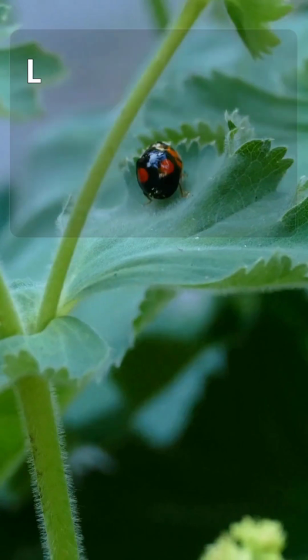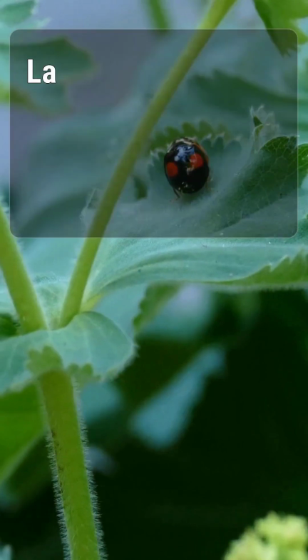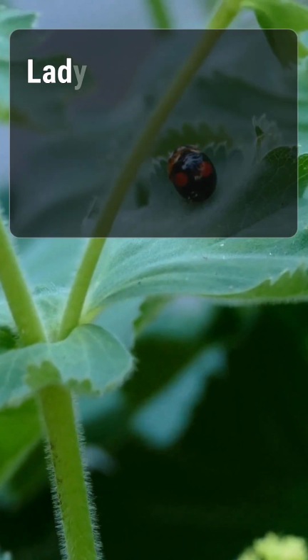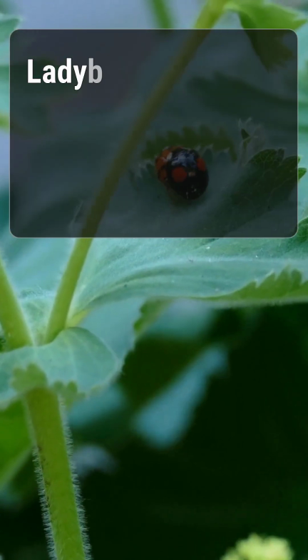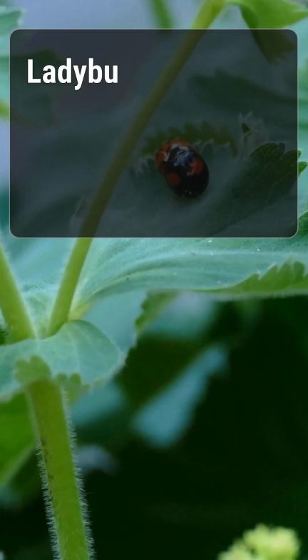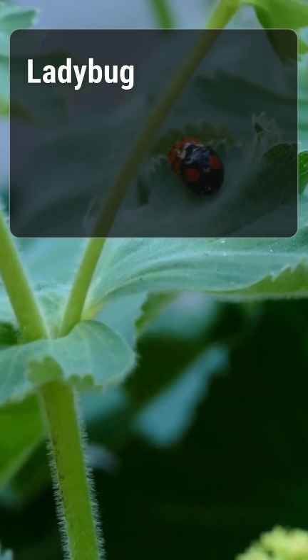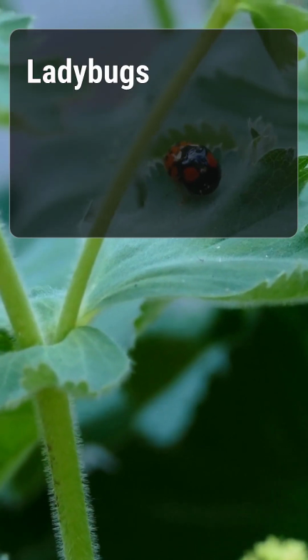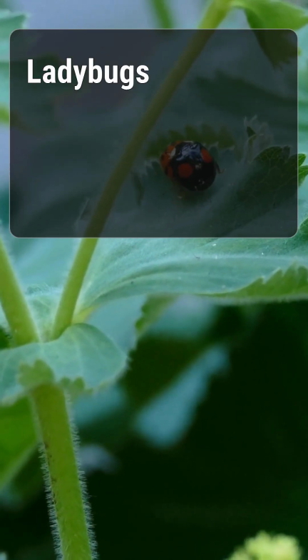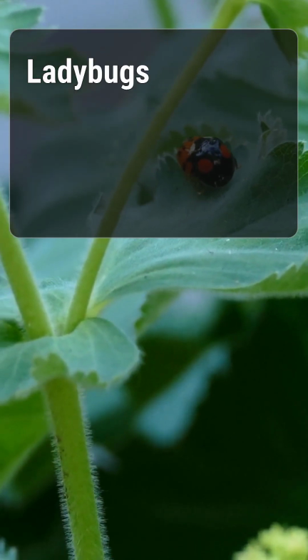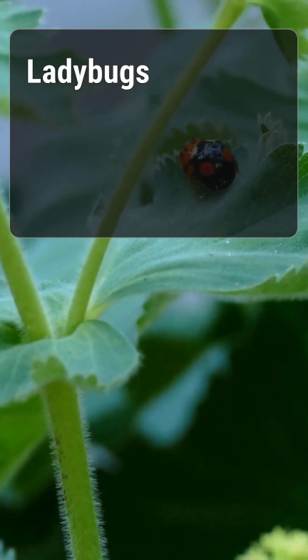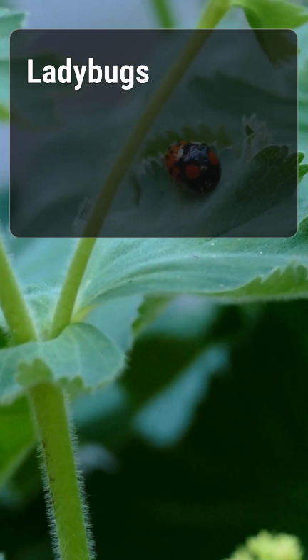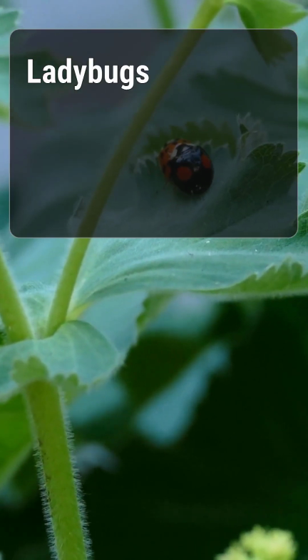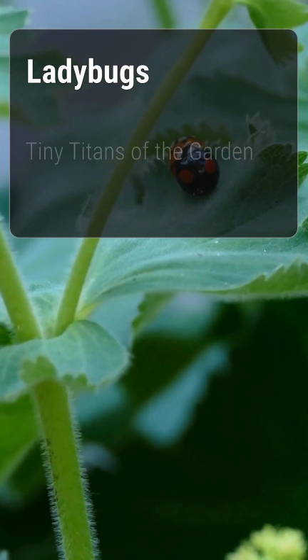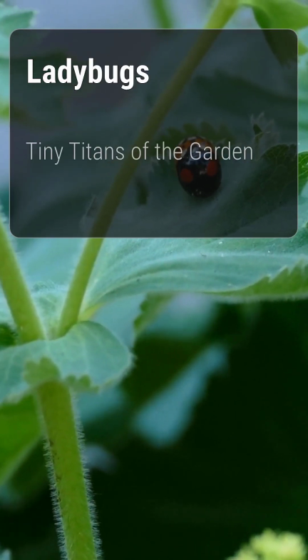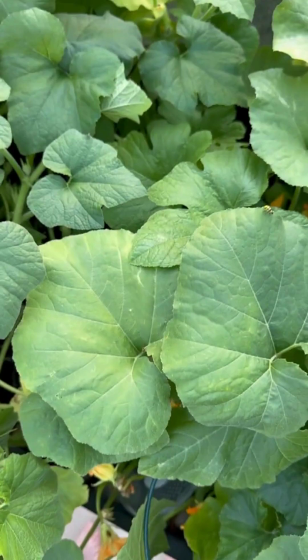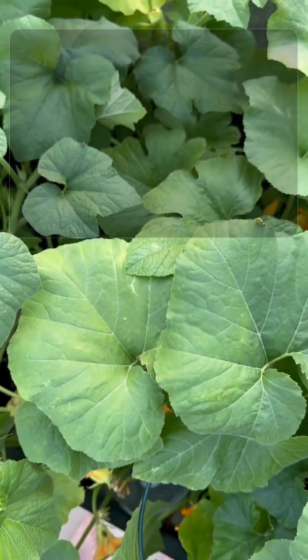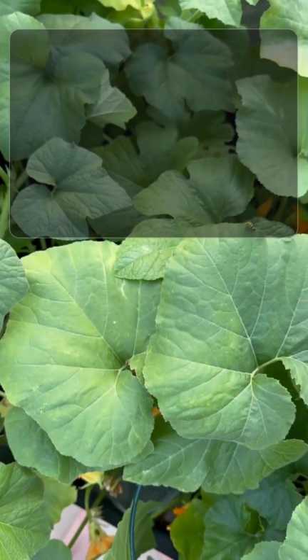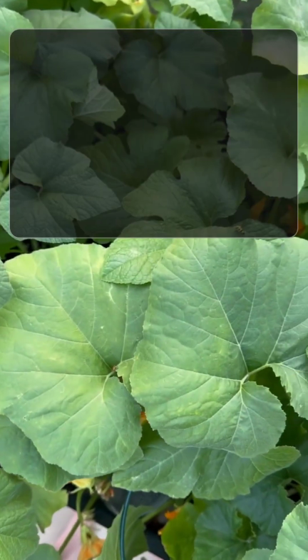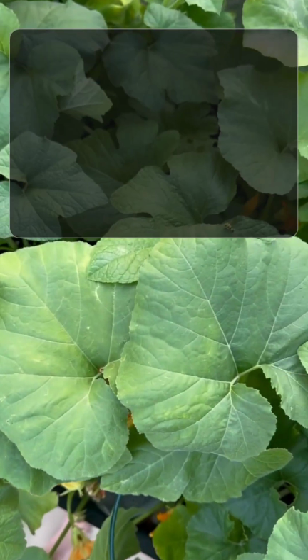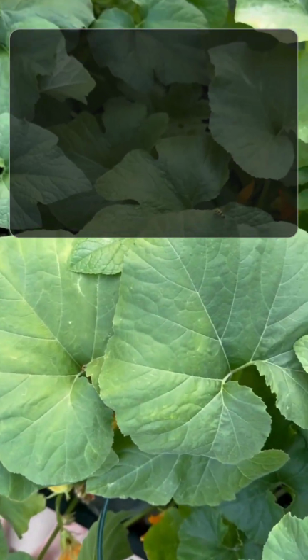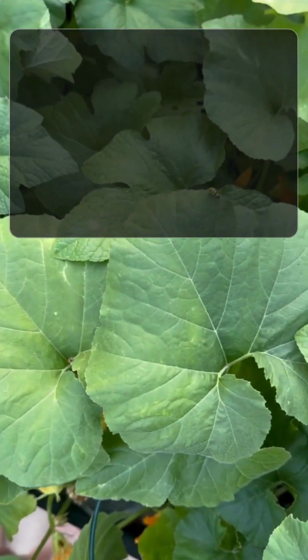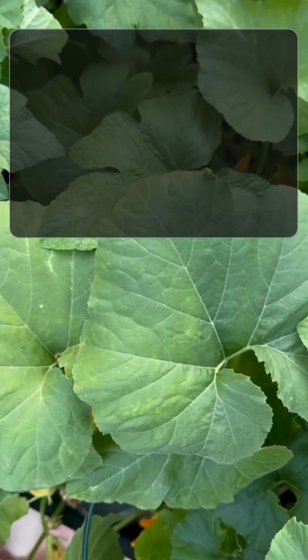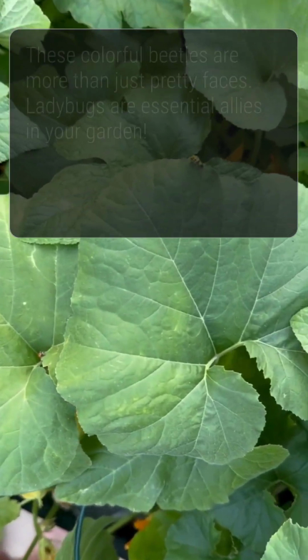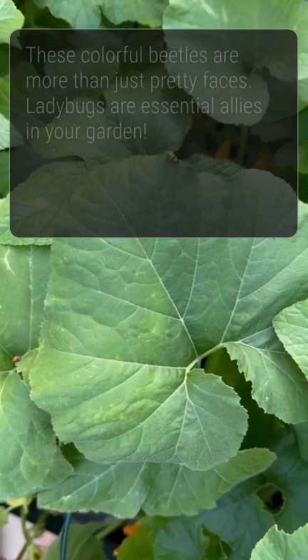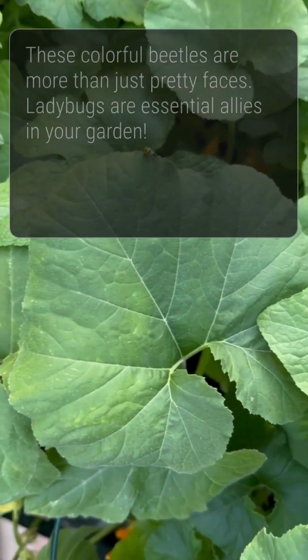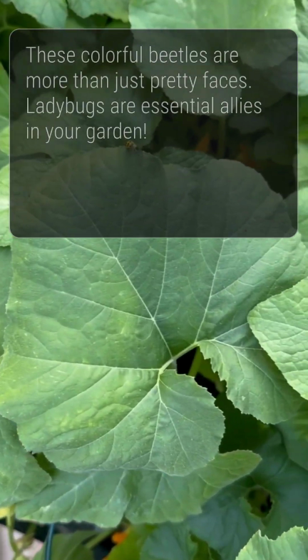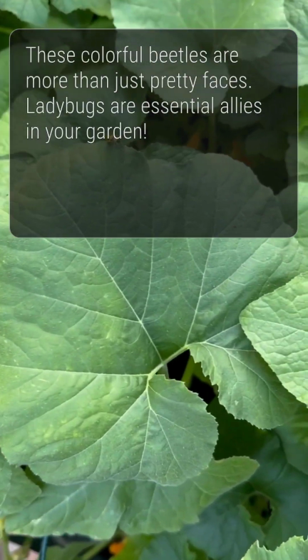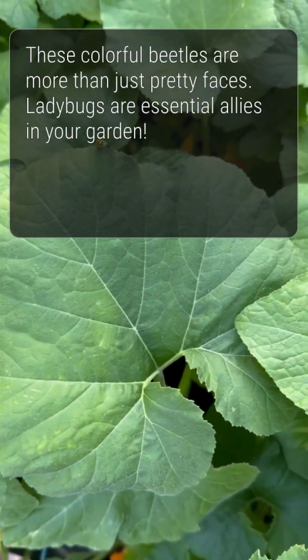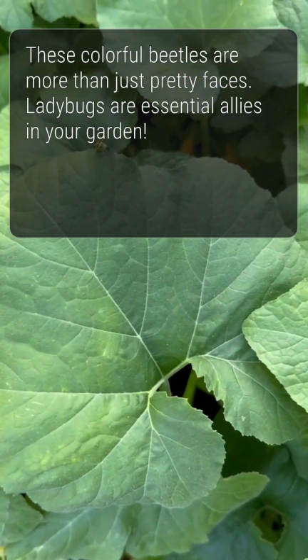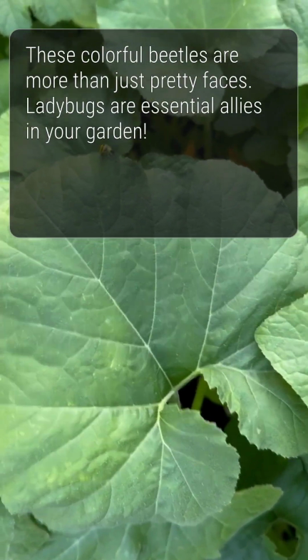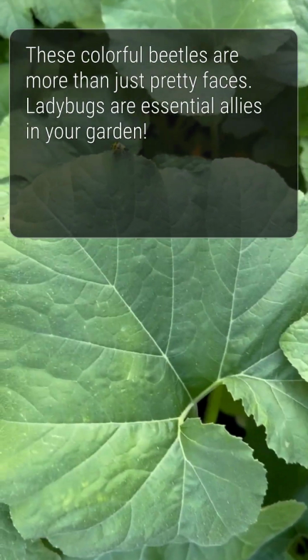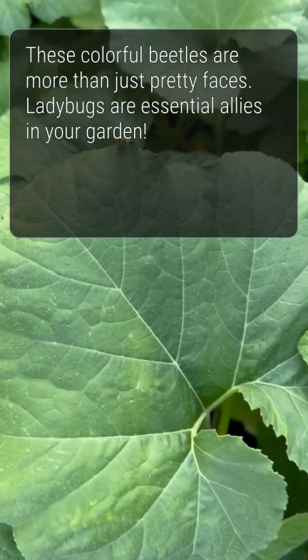Ladybugs, tiny titans of the garden — did you know that these colorful beetles are more than just pretty faces?